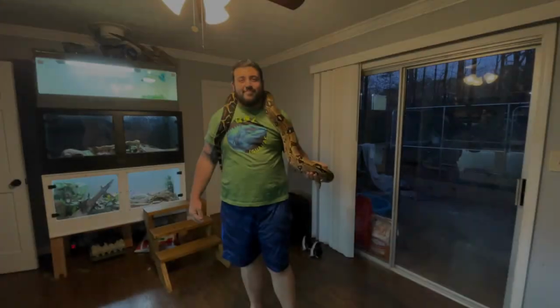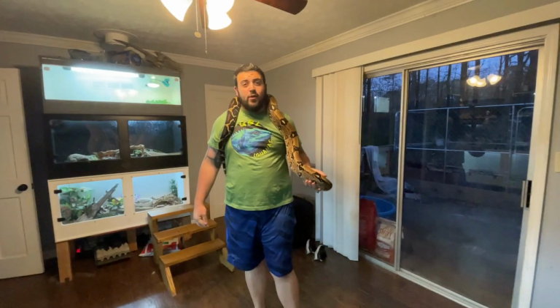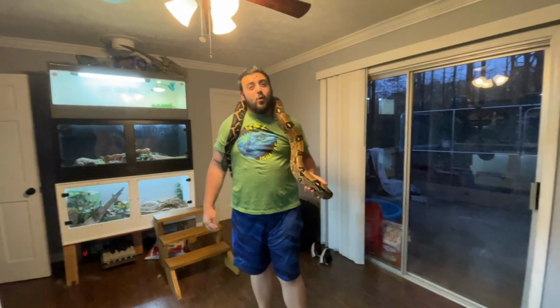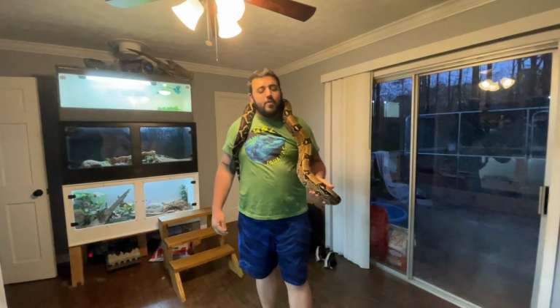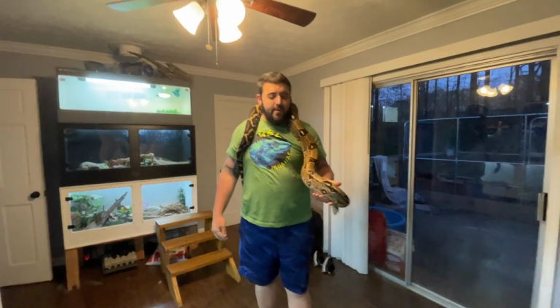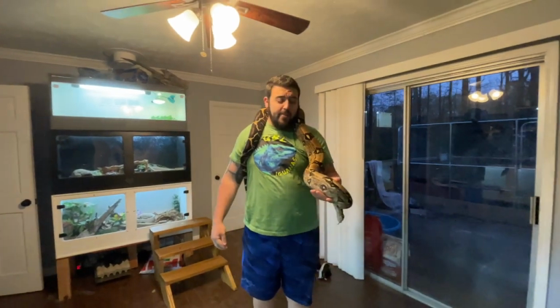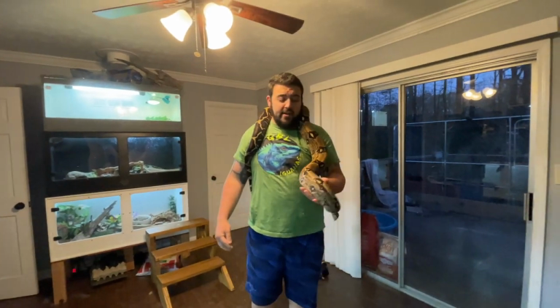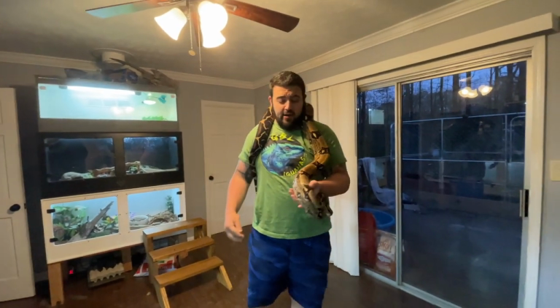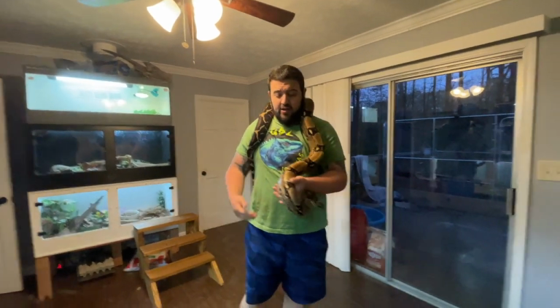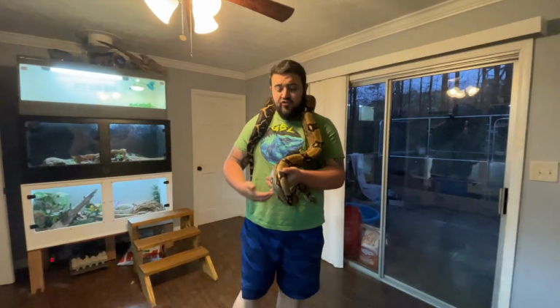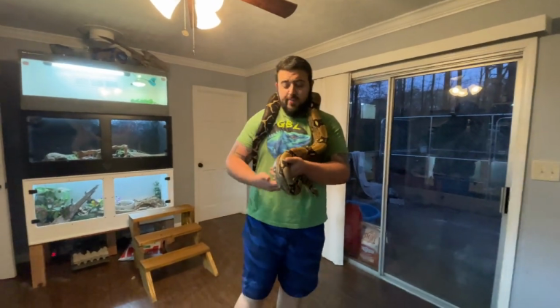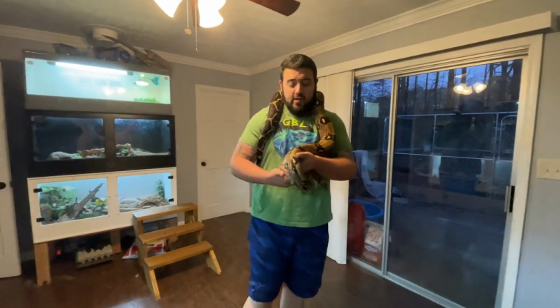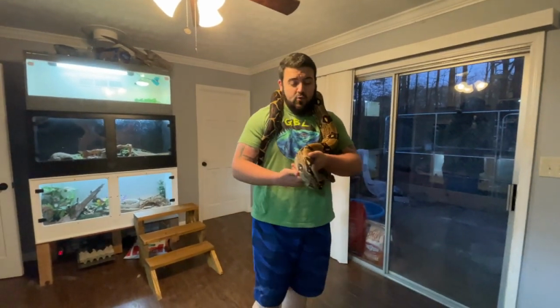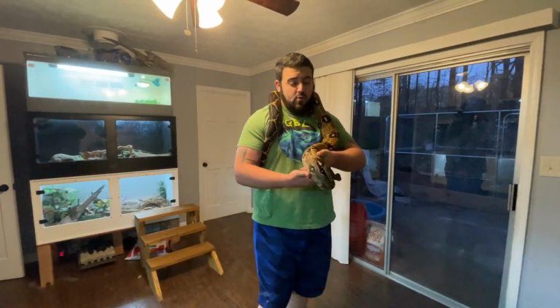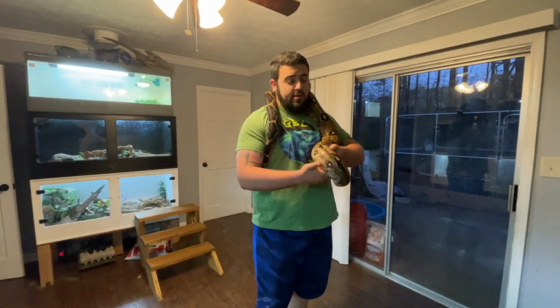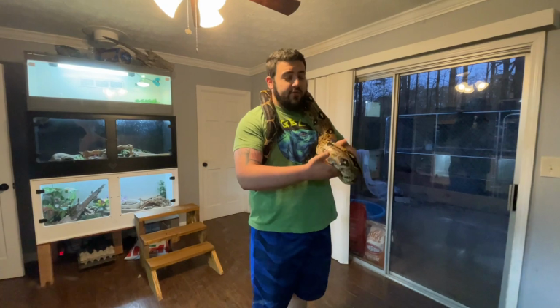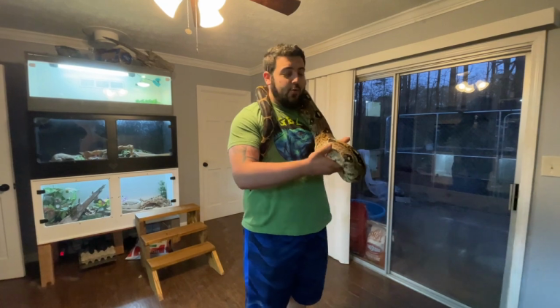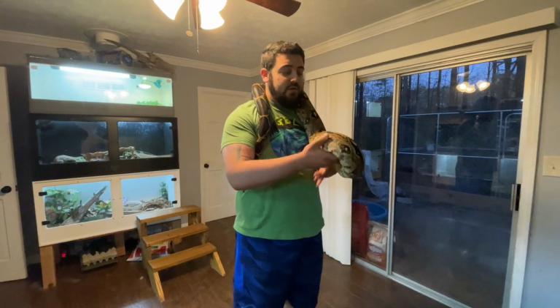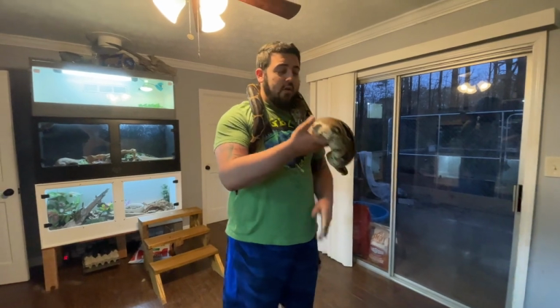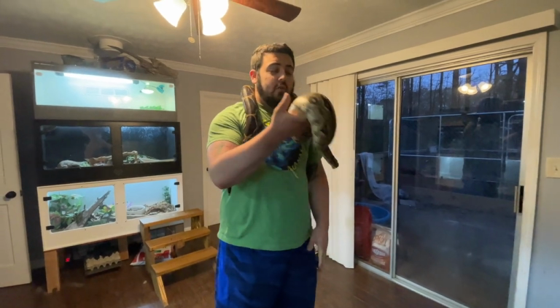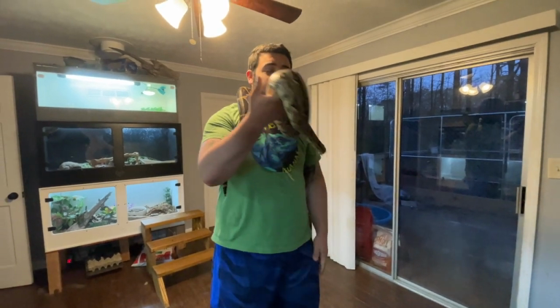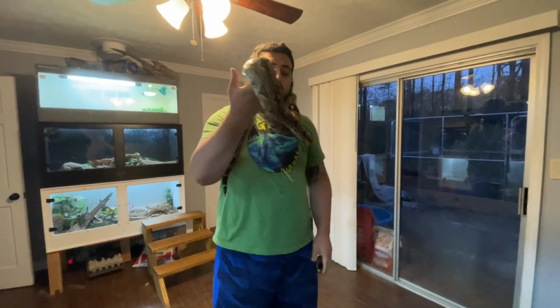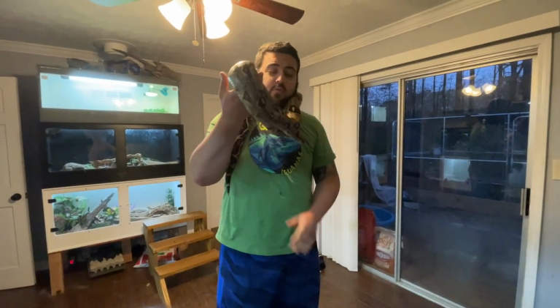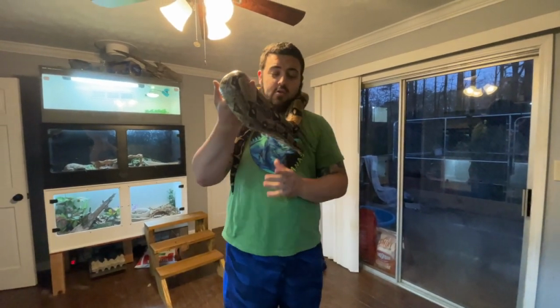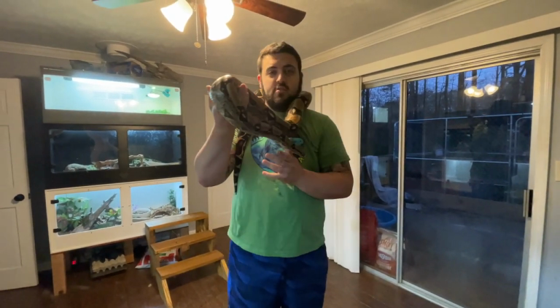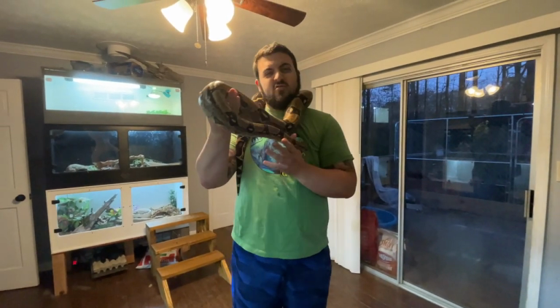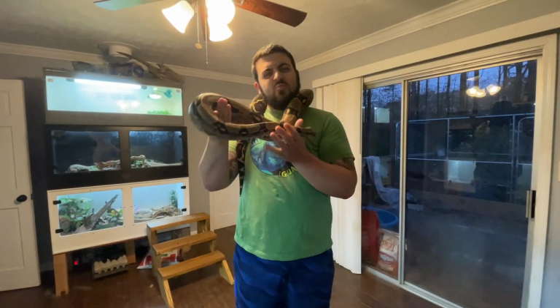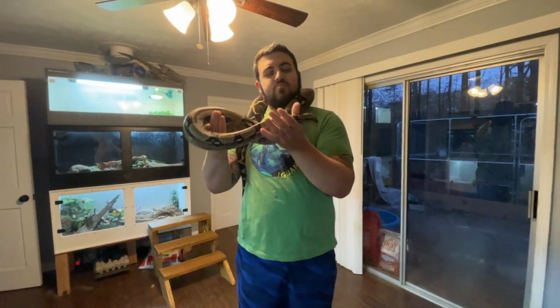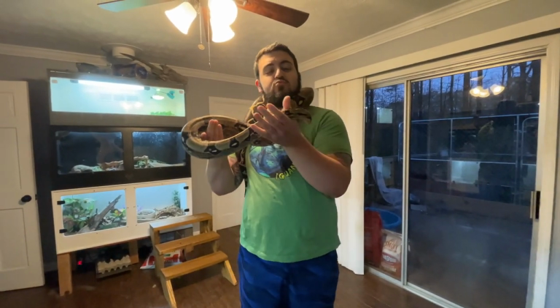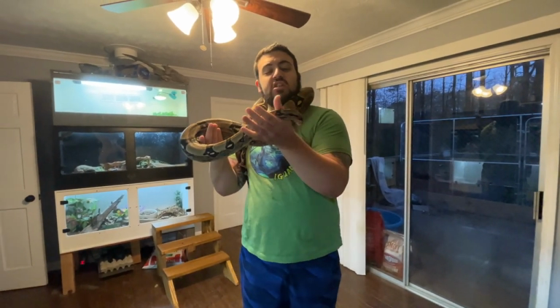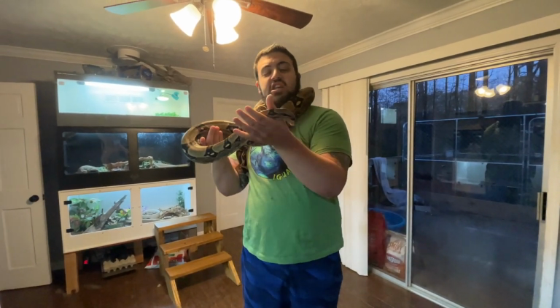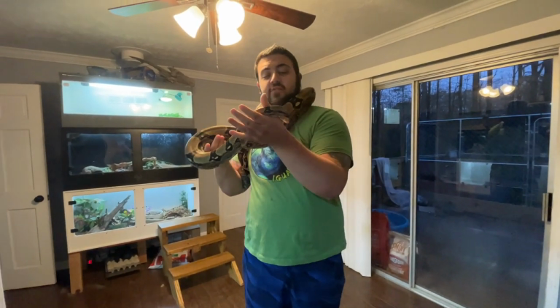Sup everybody, Gary here, GBL Iguanas. Of course you all know our sweet boy Kevin.